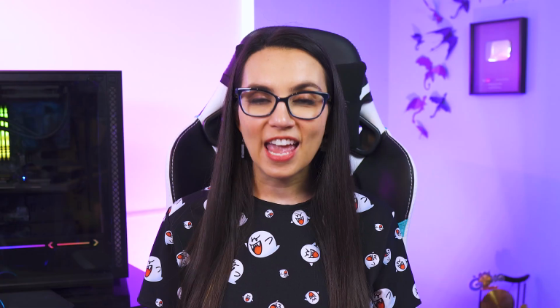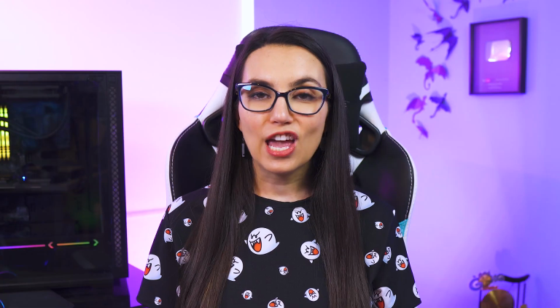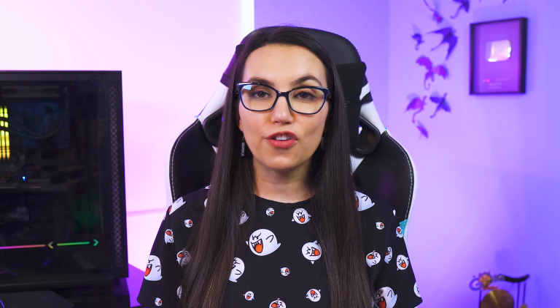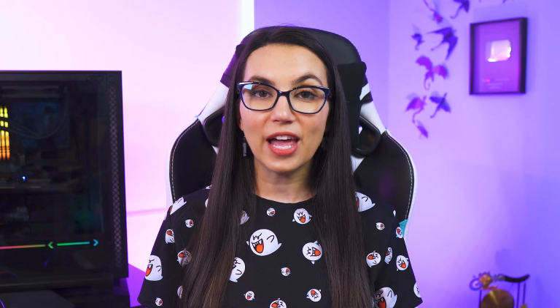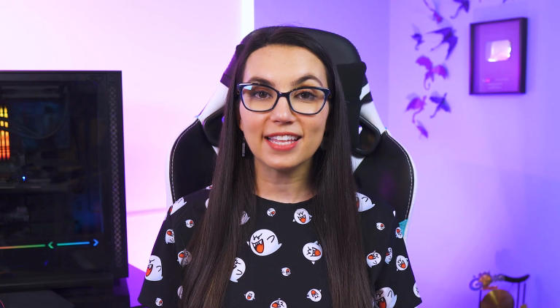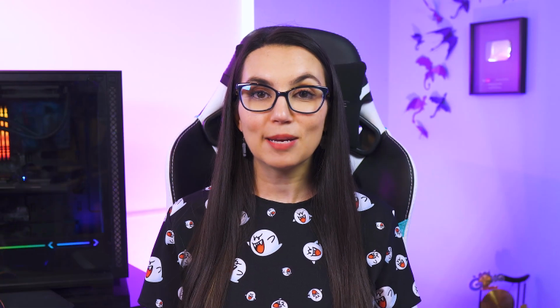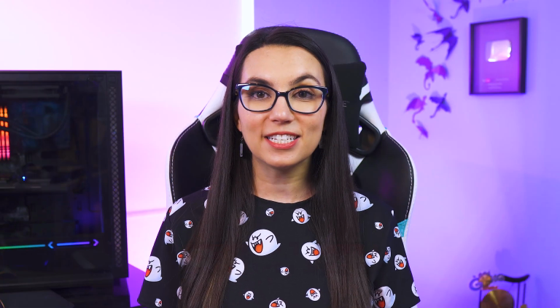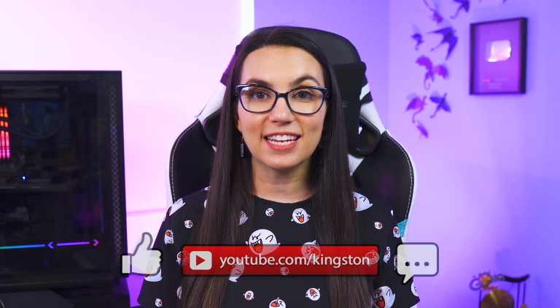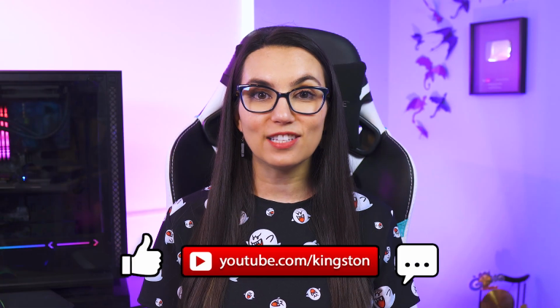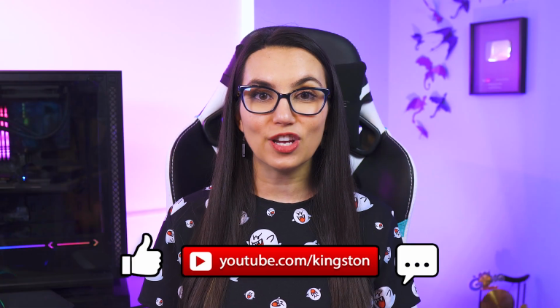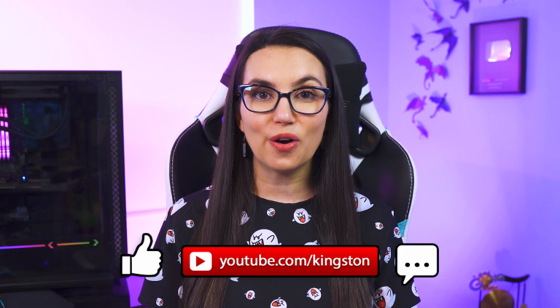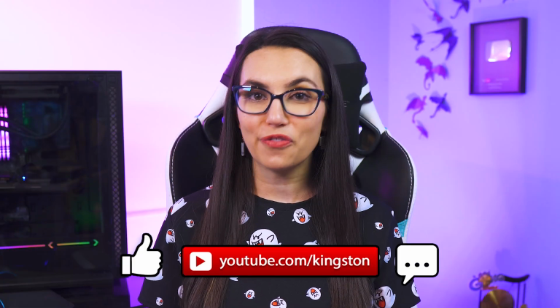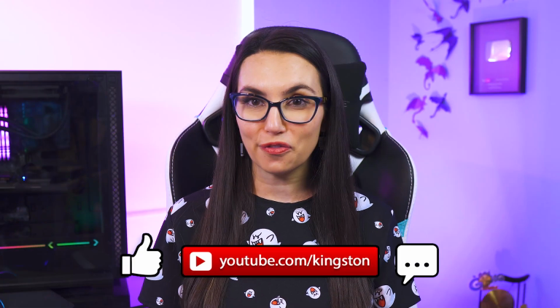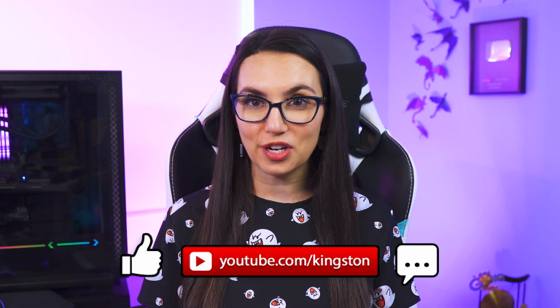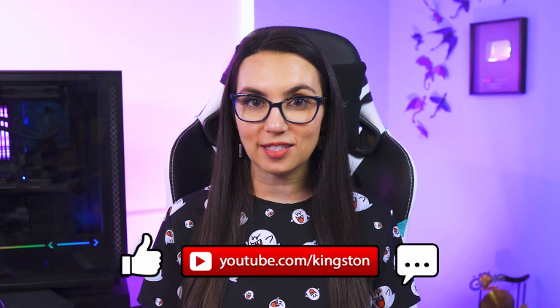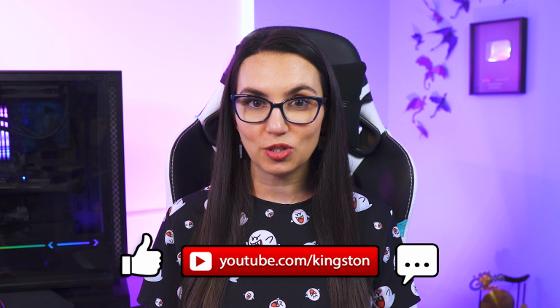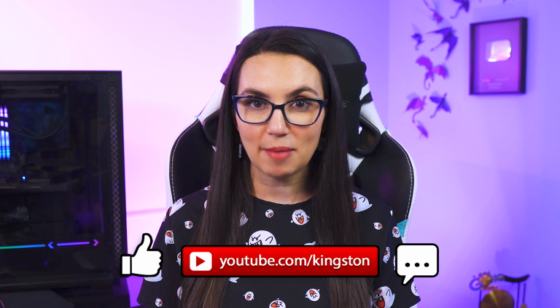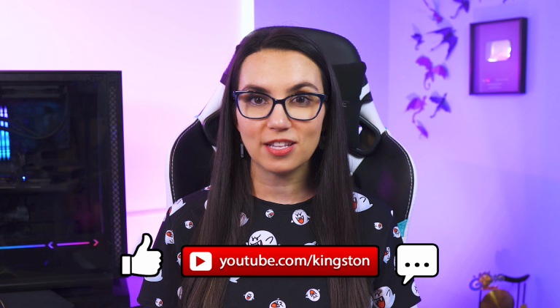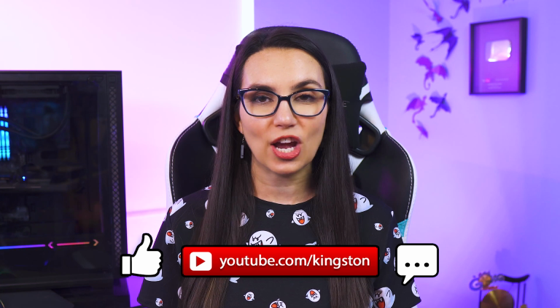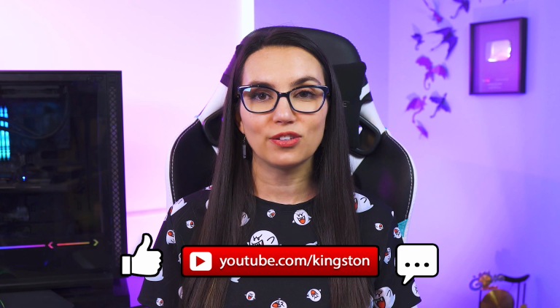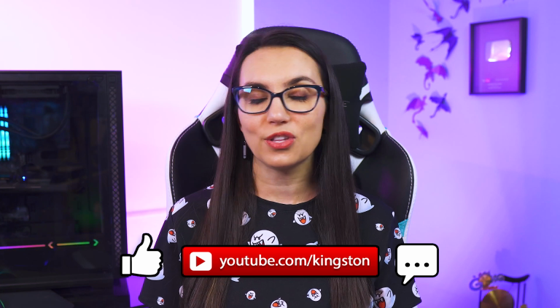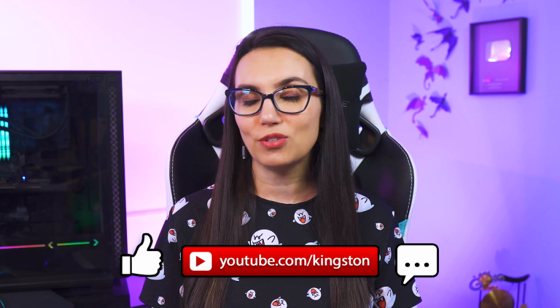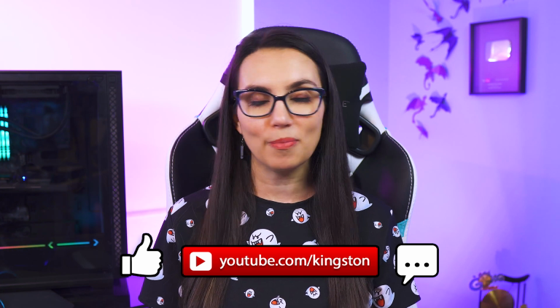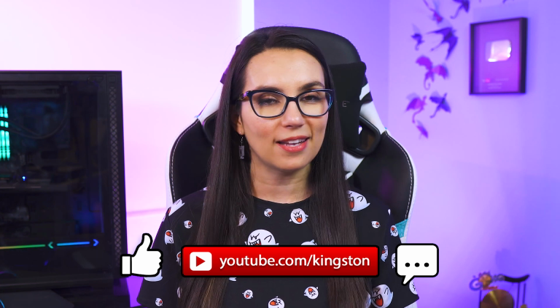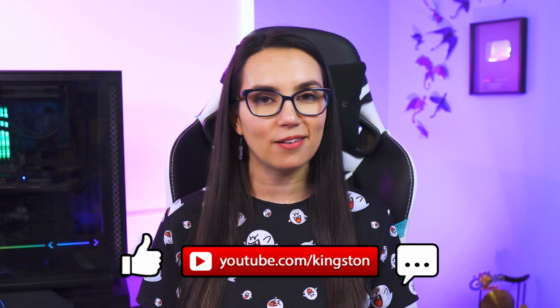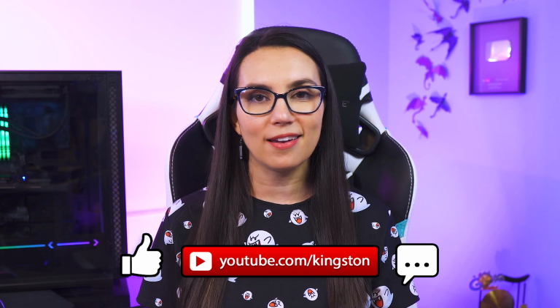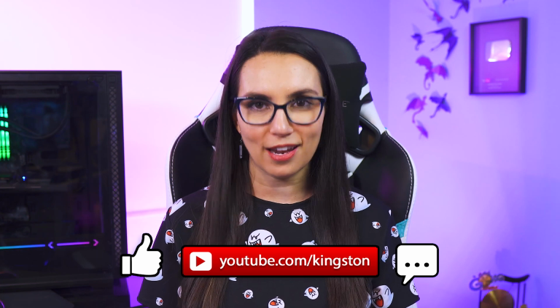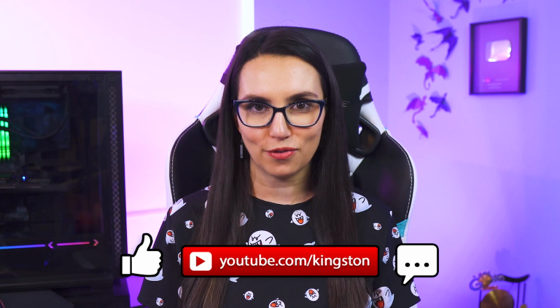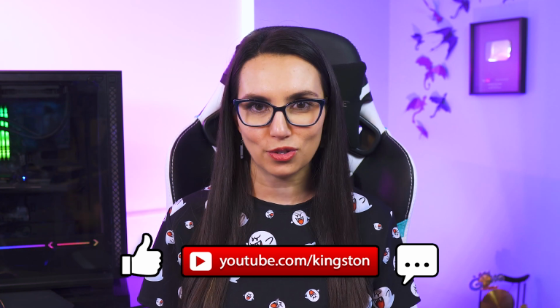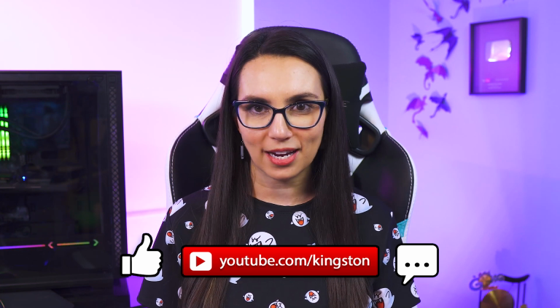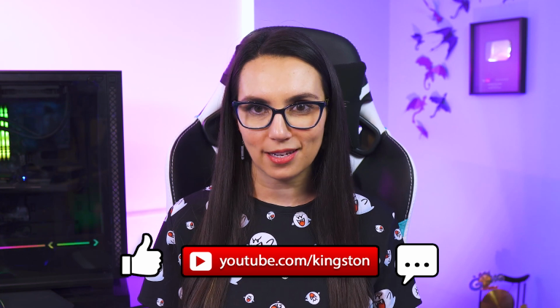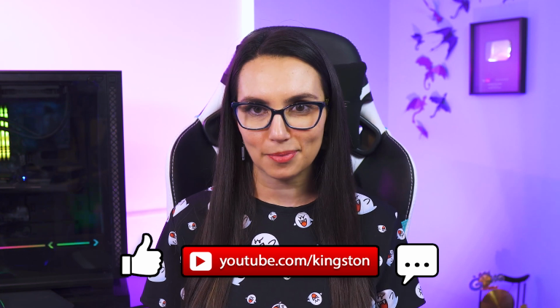If you like the tips in today's video, feel free to subscribe to the channel so that you don't miss out on any future tech tips.